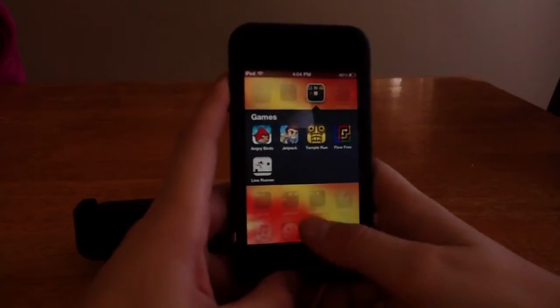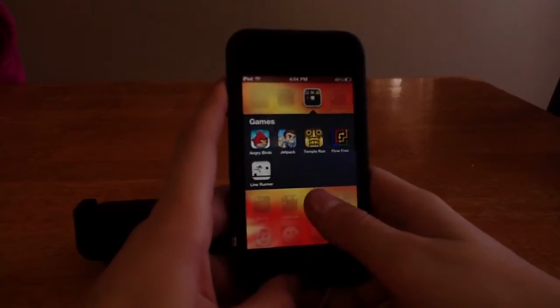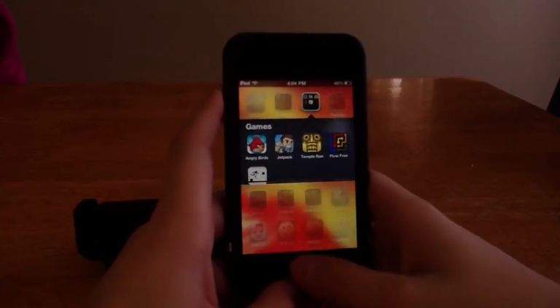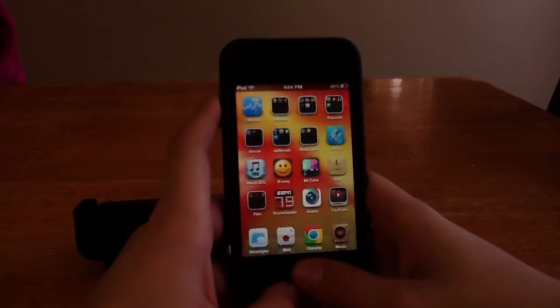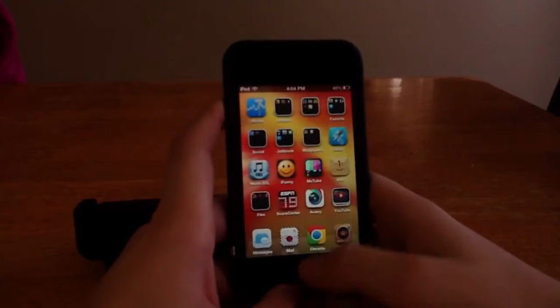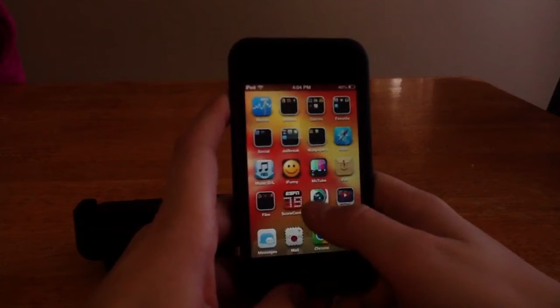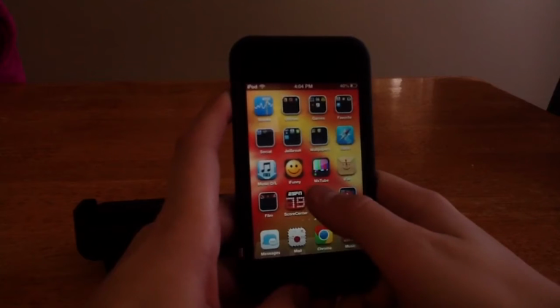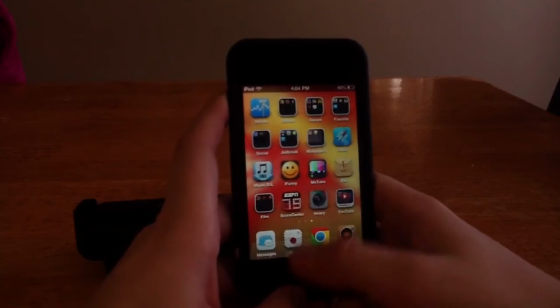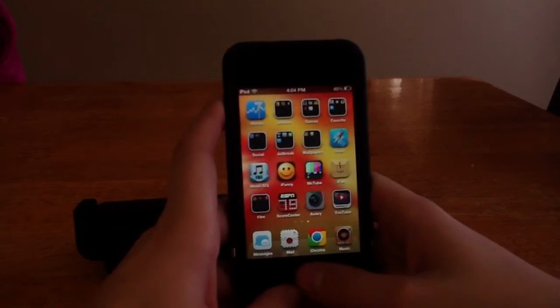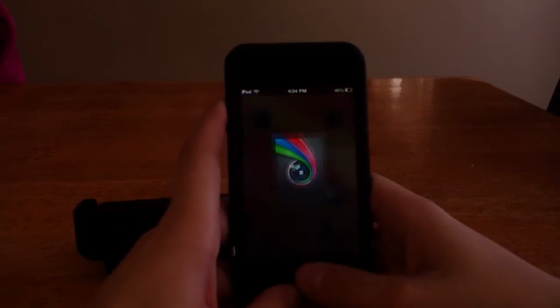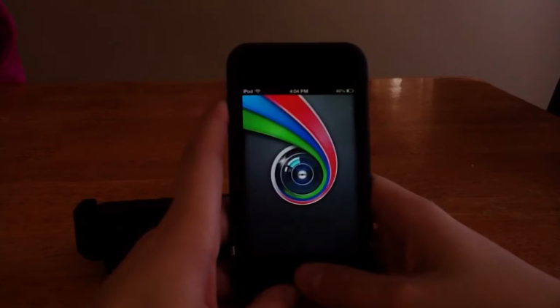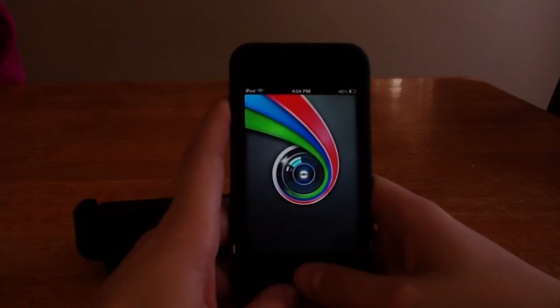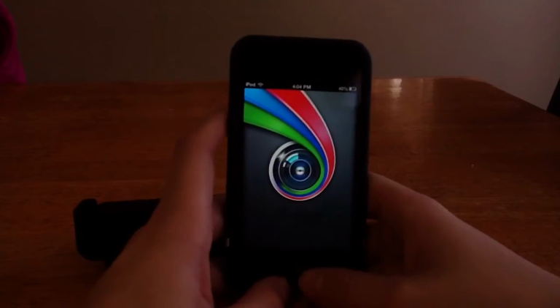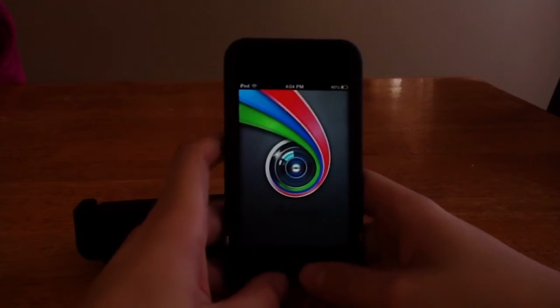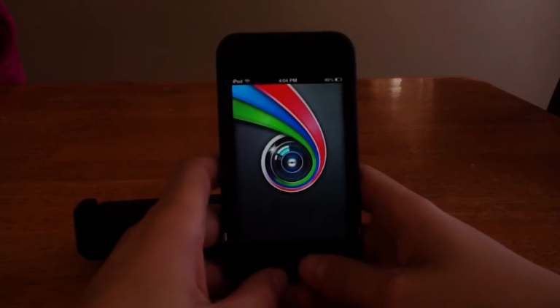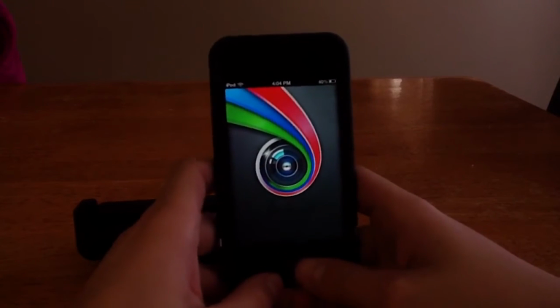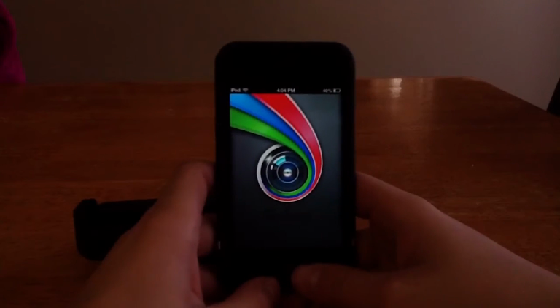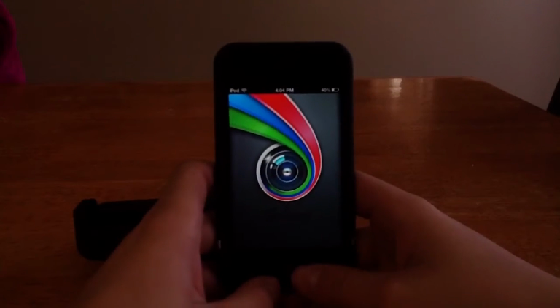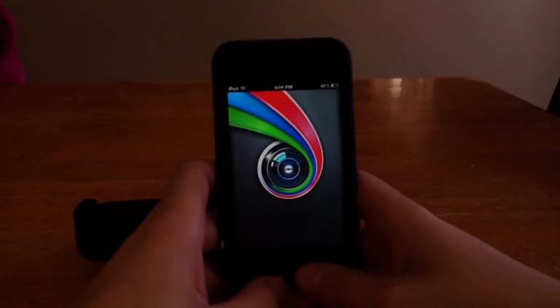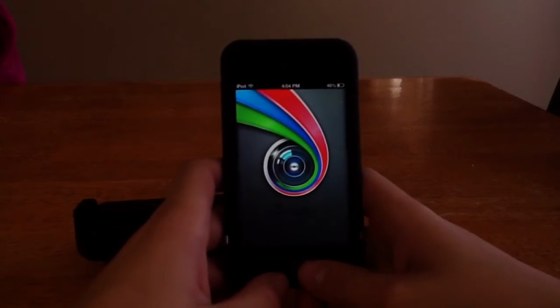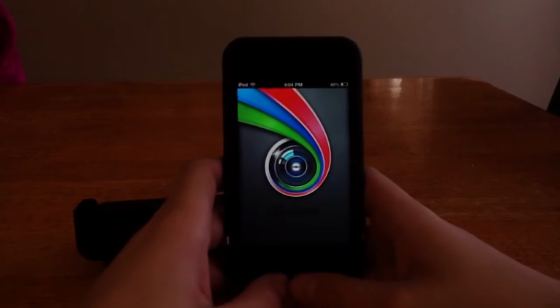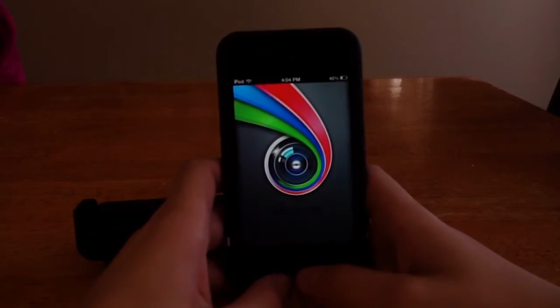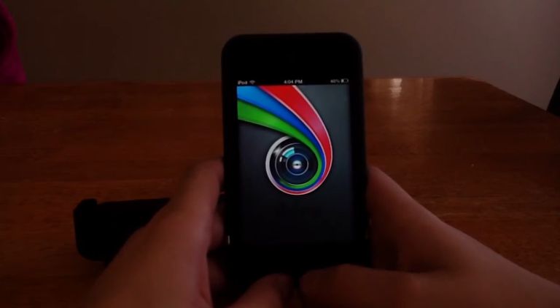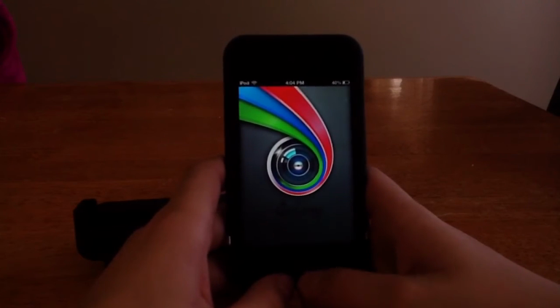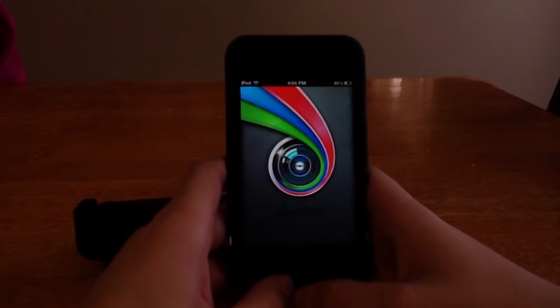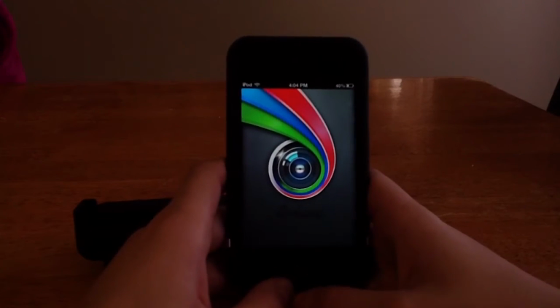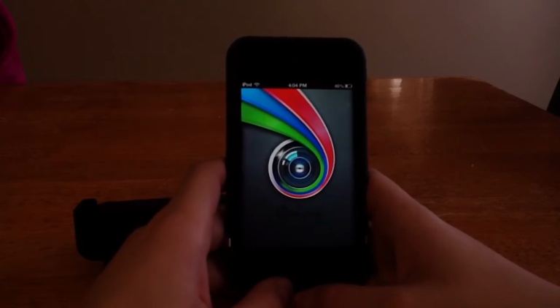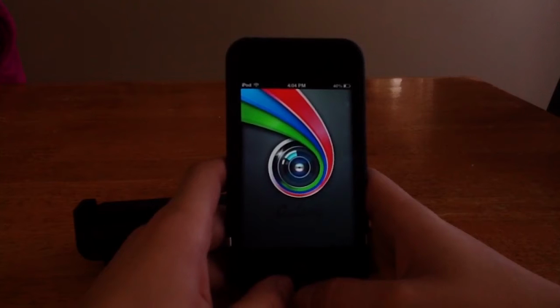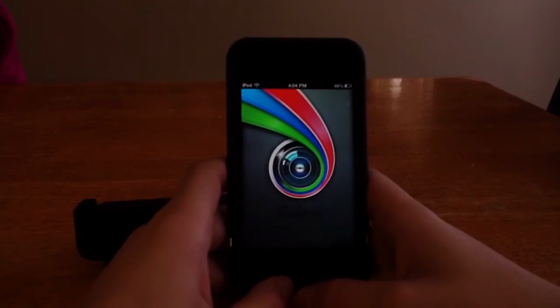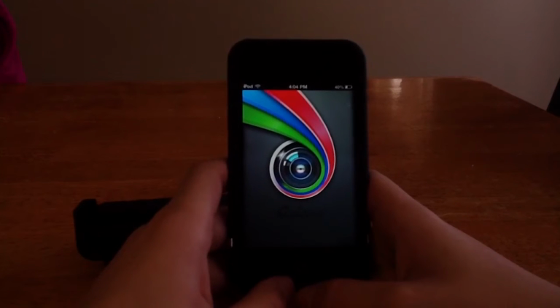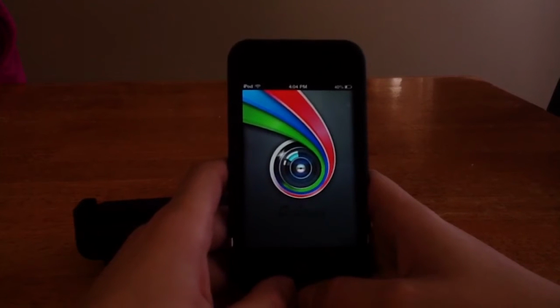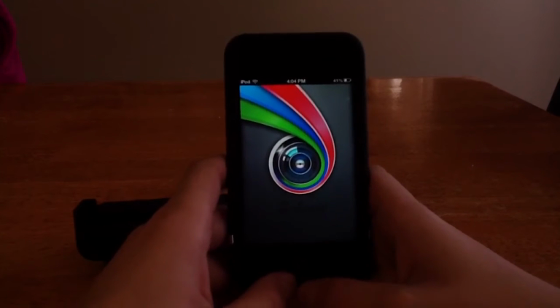The last app would have to be Aviary. Basically what this app is, is a photo editing app — probably the best one in the app store right now.